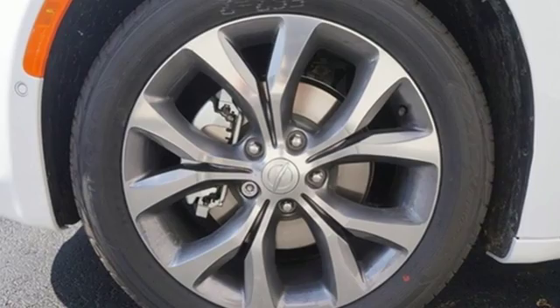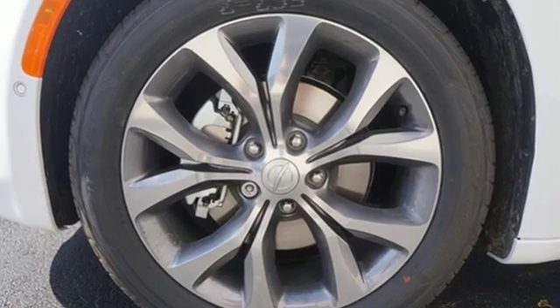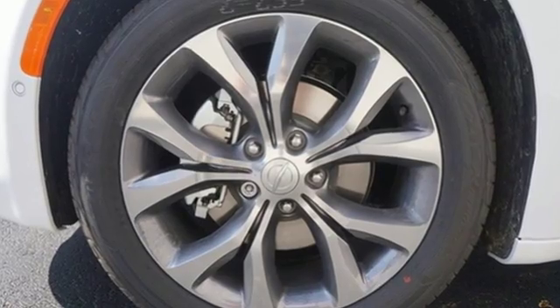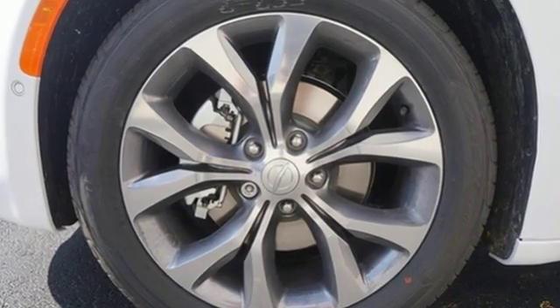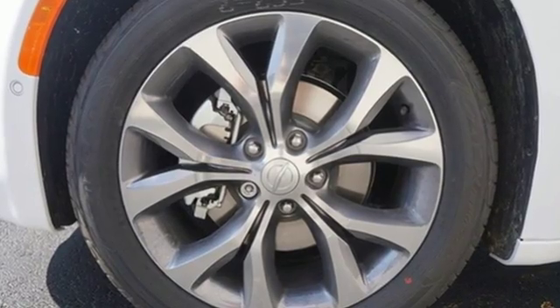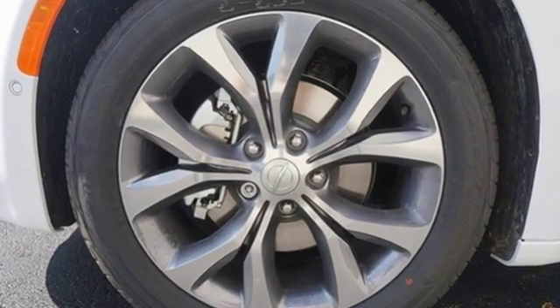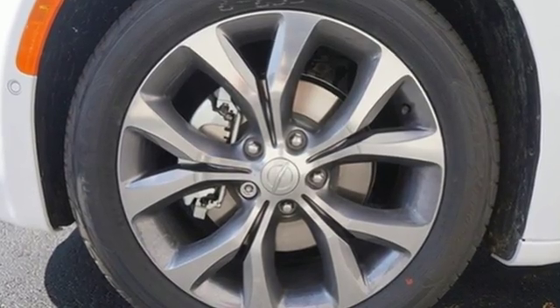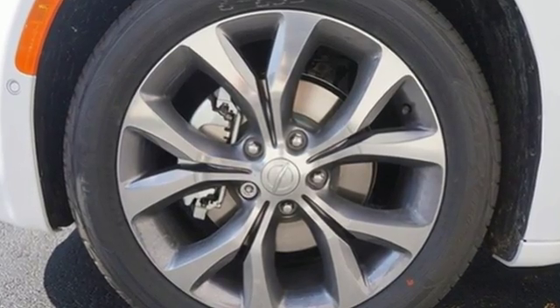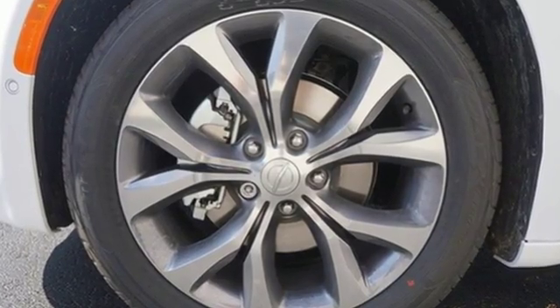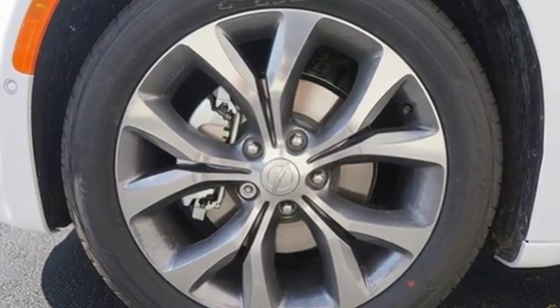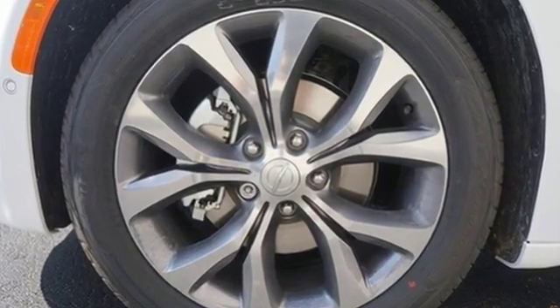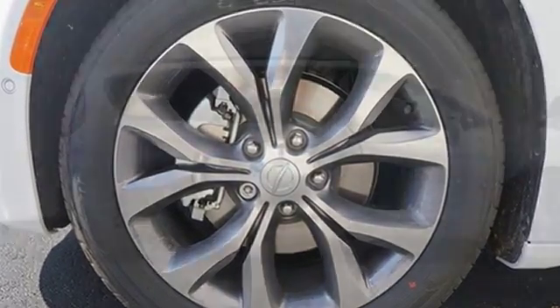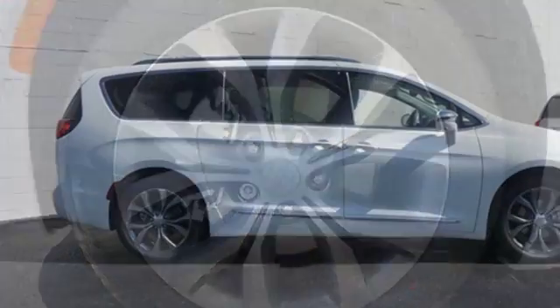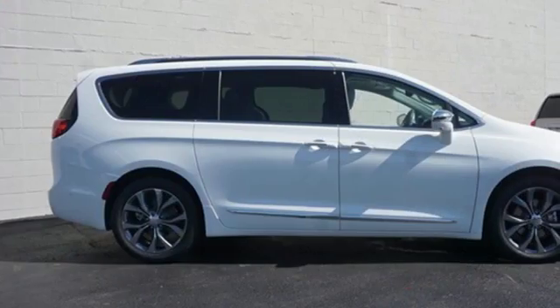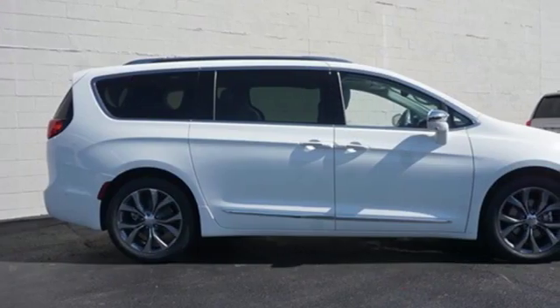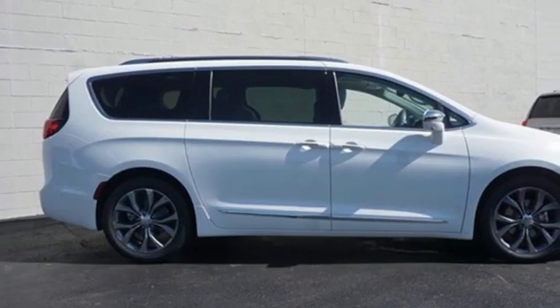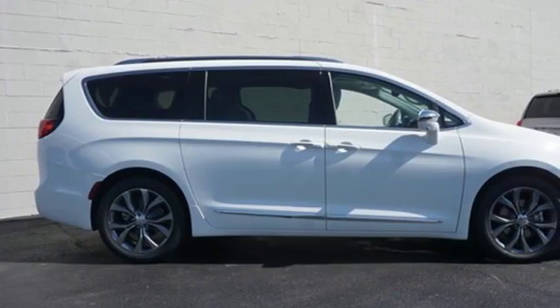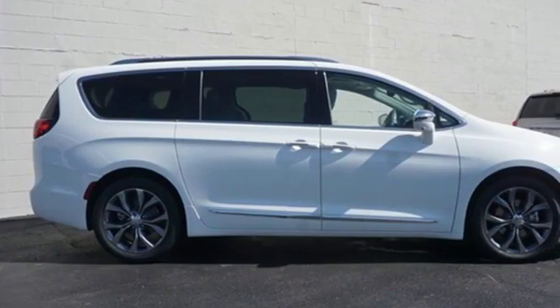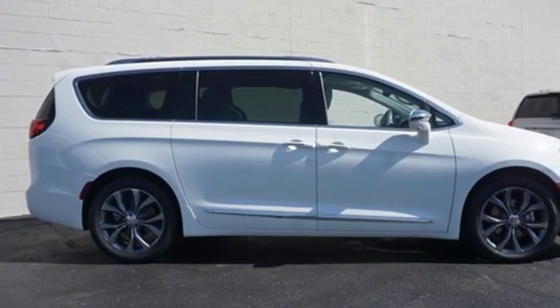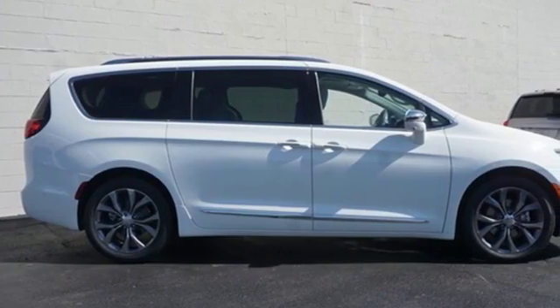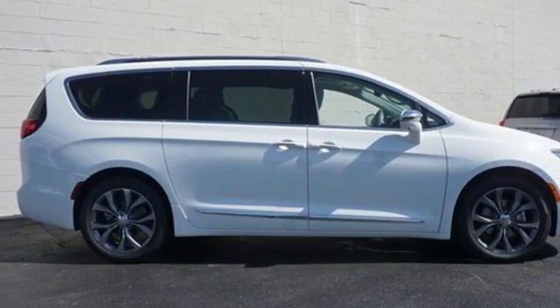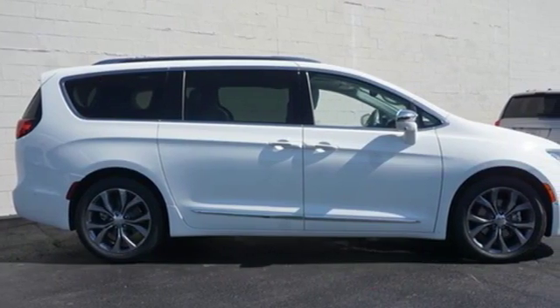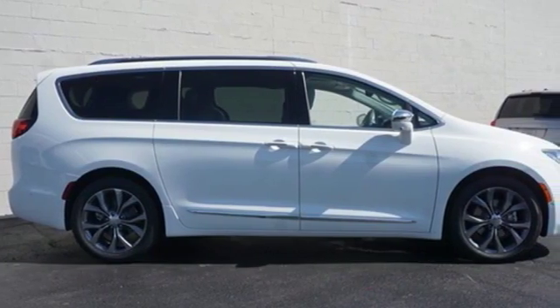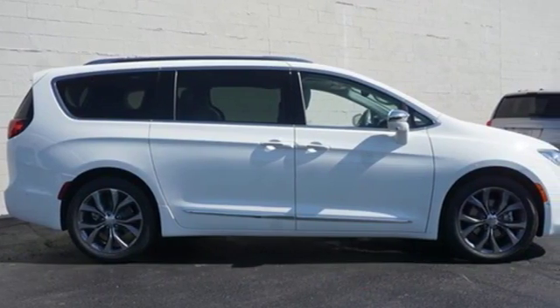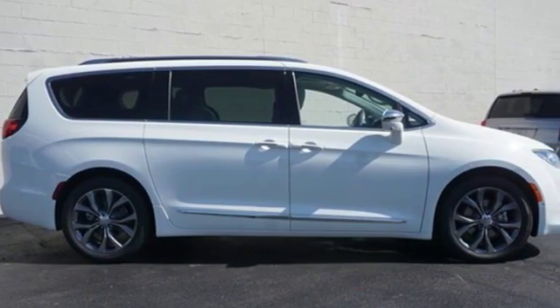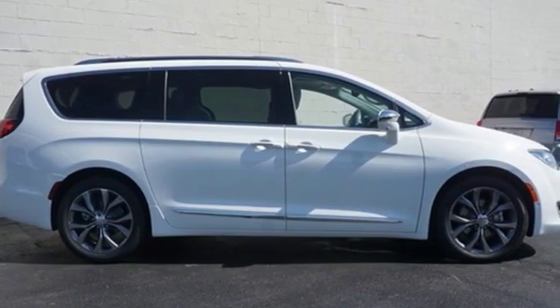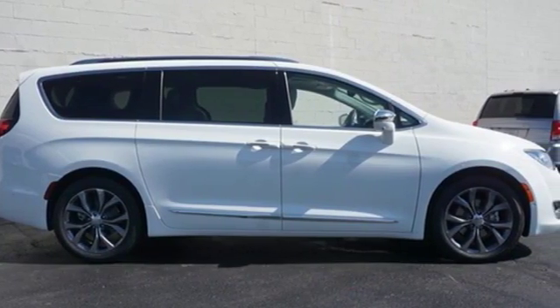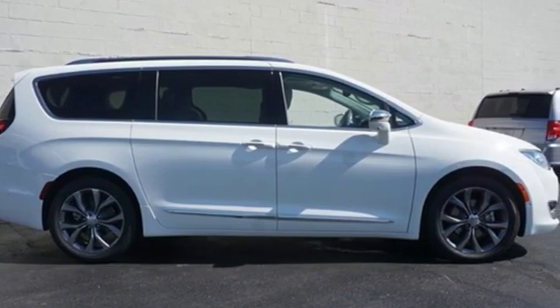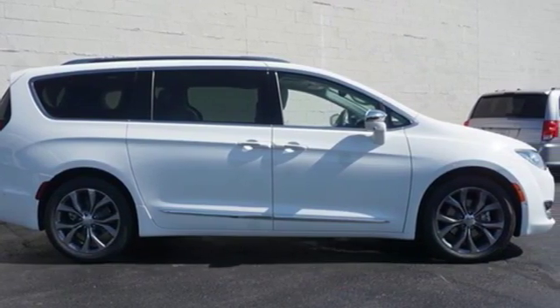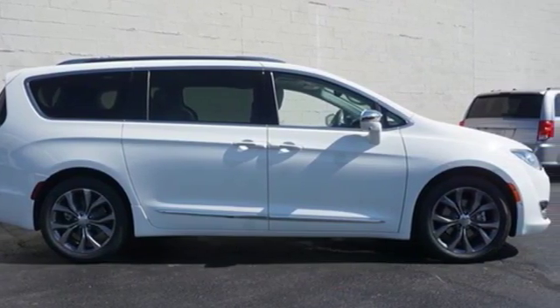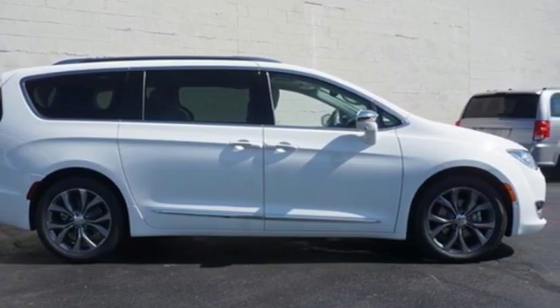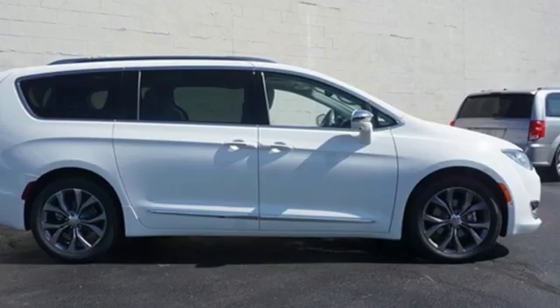Chrysler, where bold ideas merge with brilliant innovation. Experience it for yourself today.